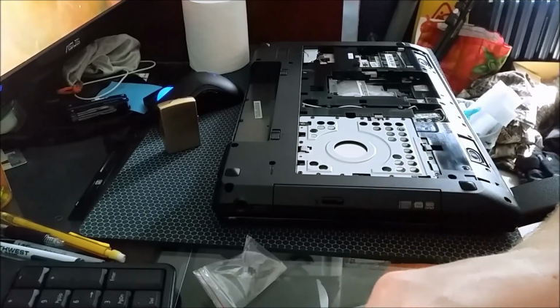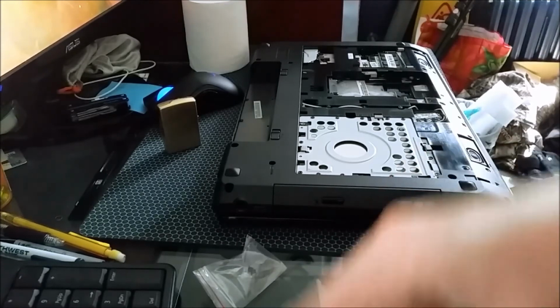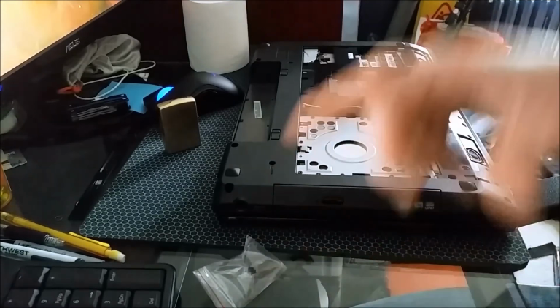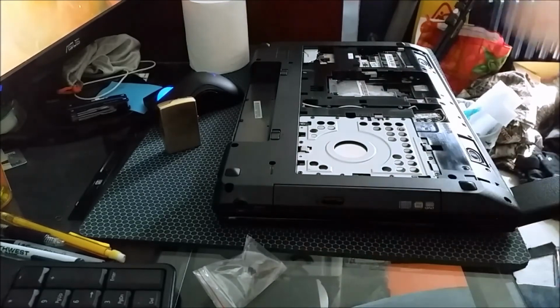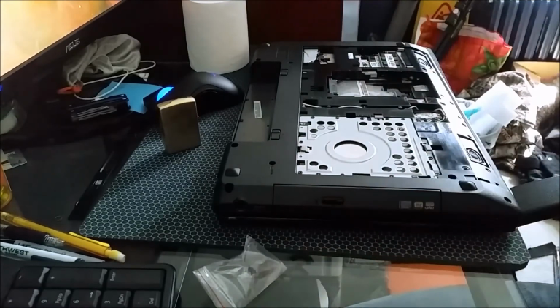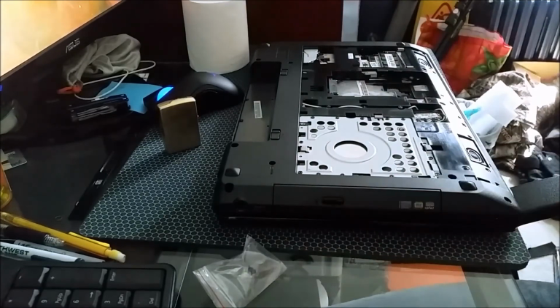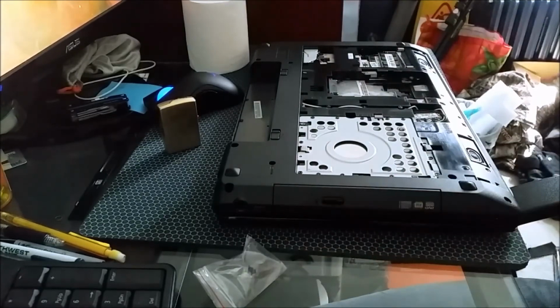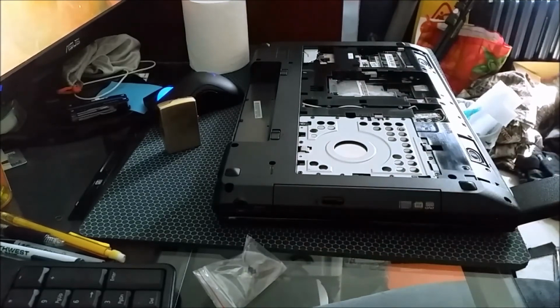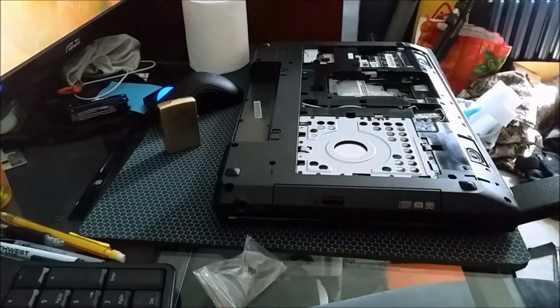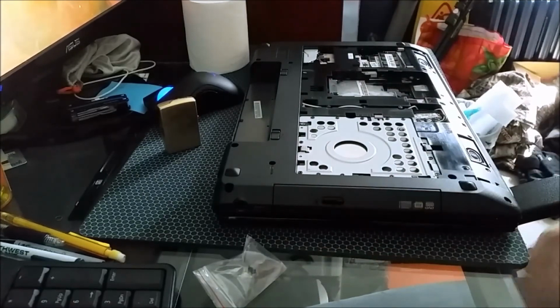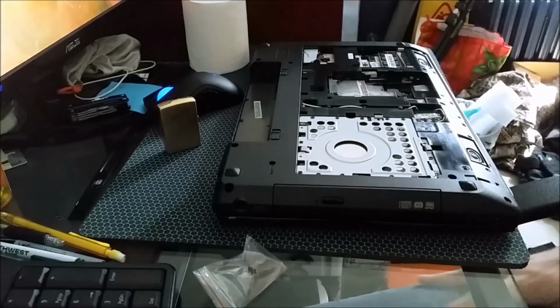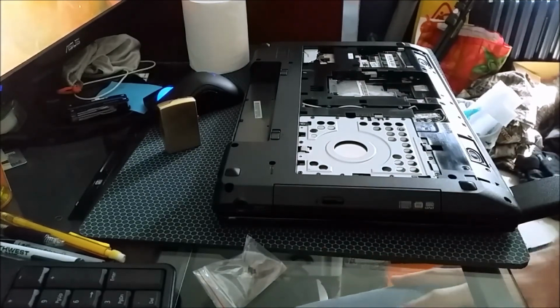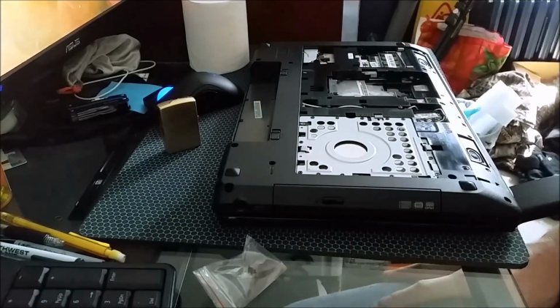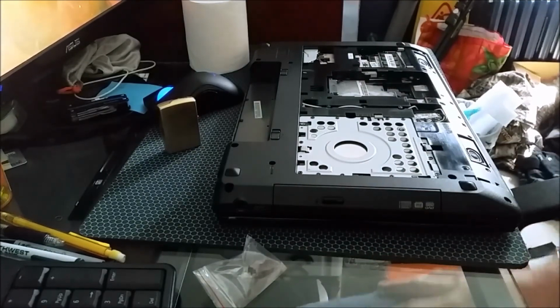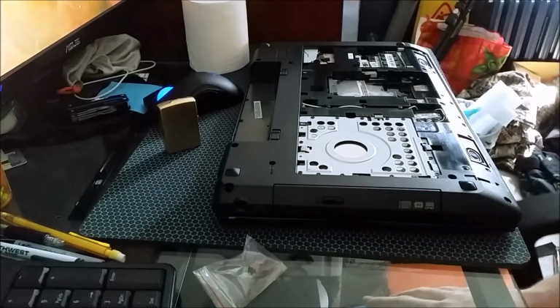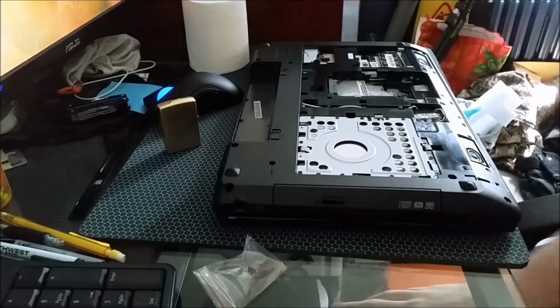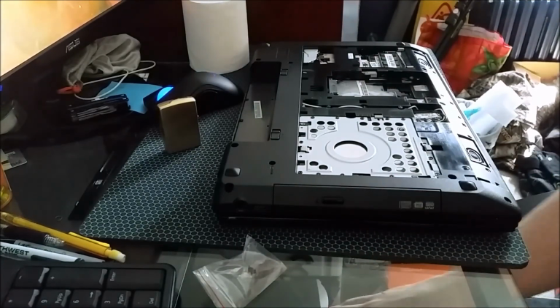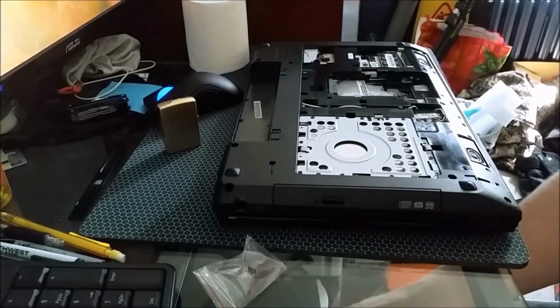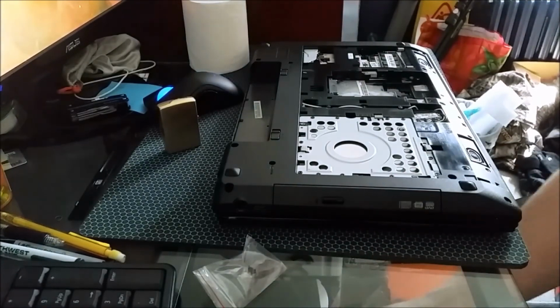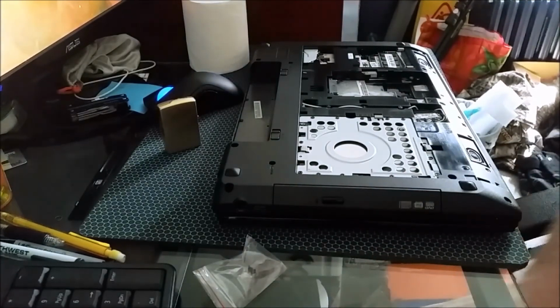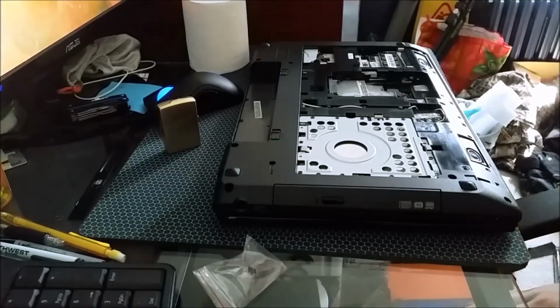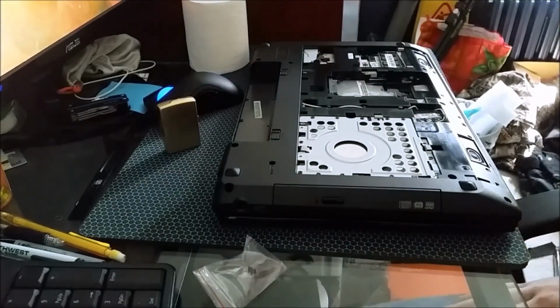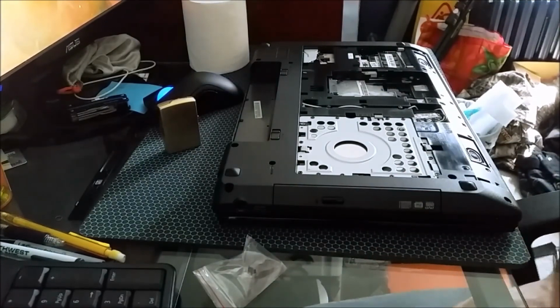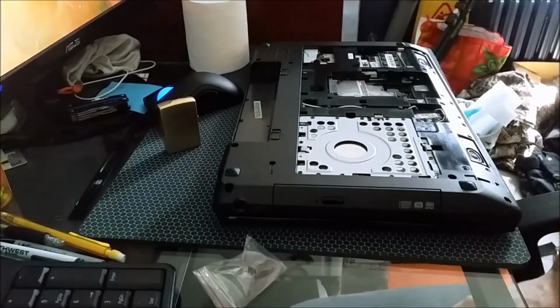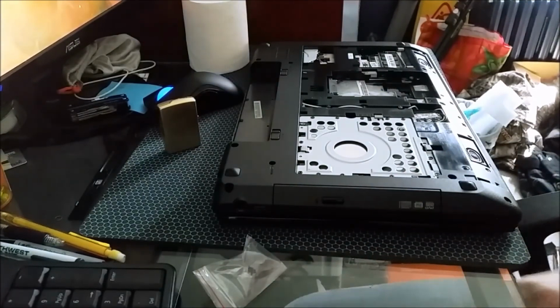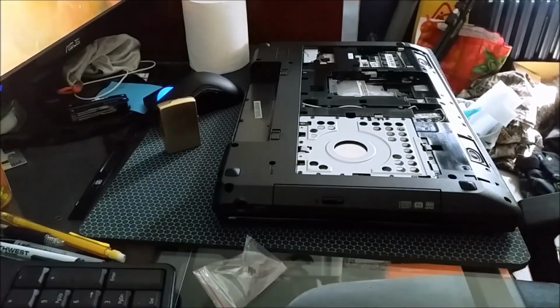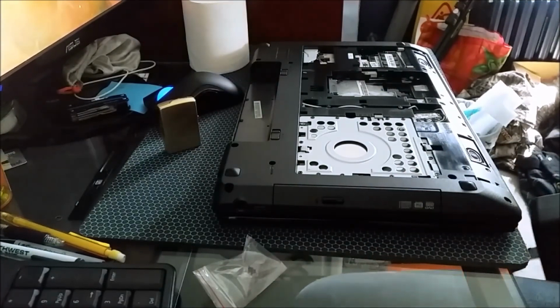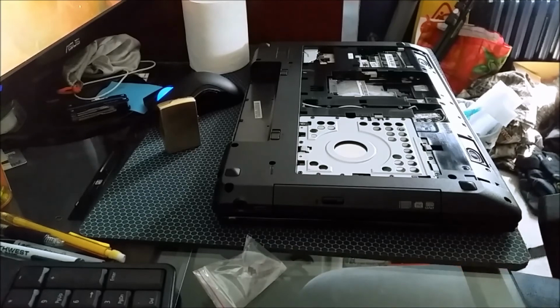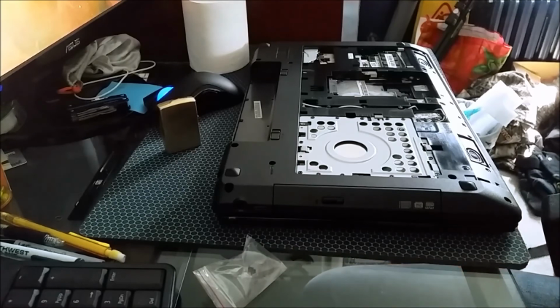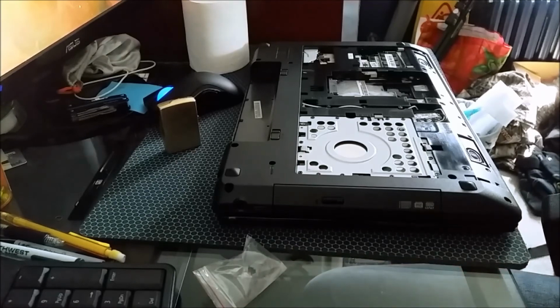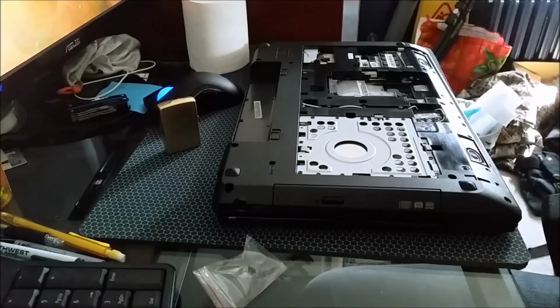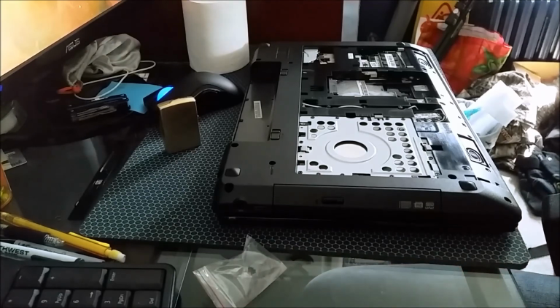Go ahead and put everything back in and you should be ready to rock and roll.